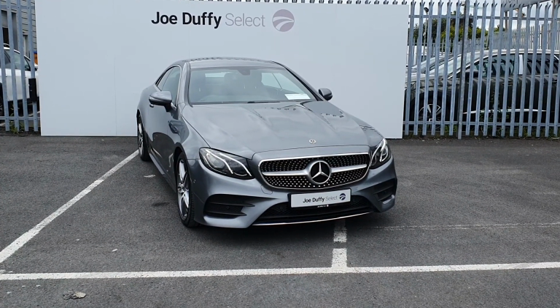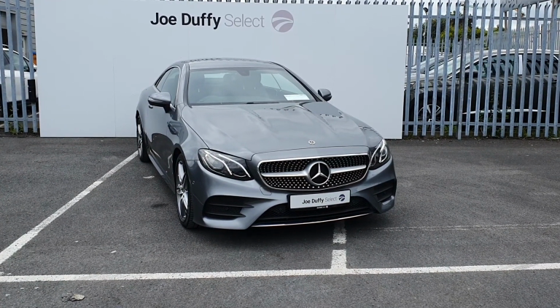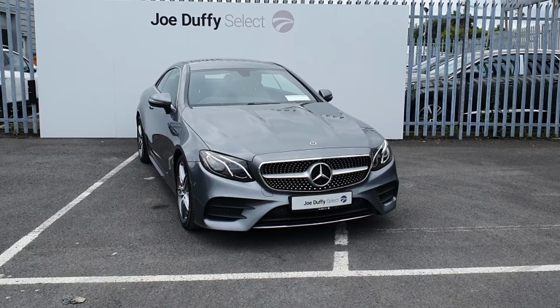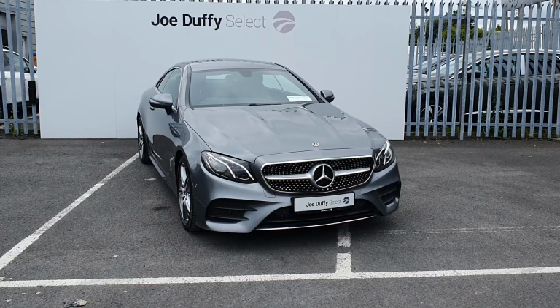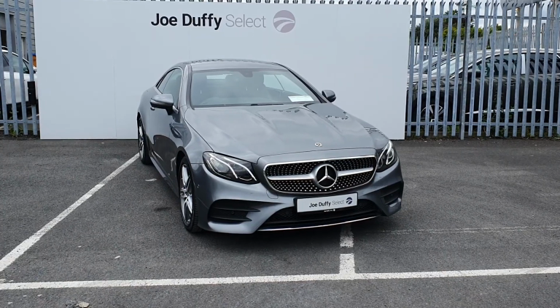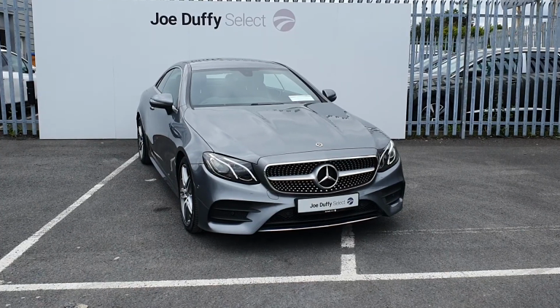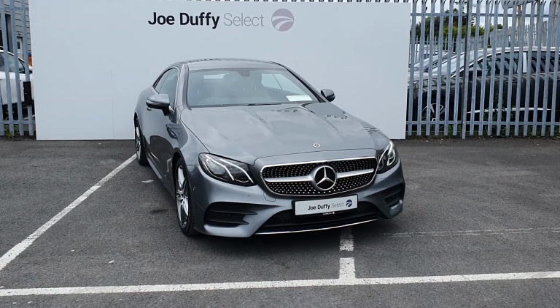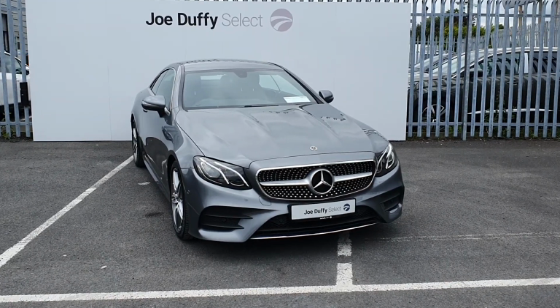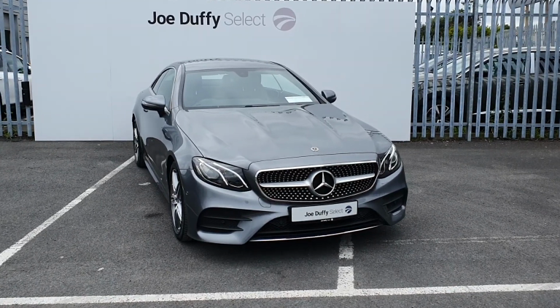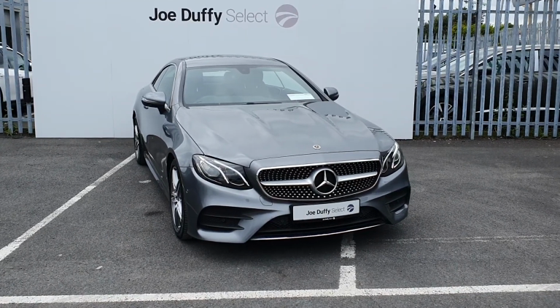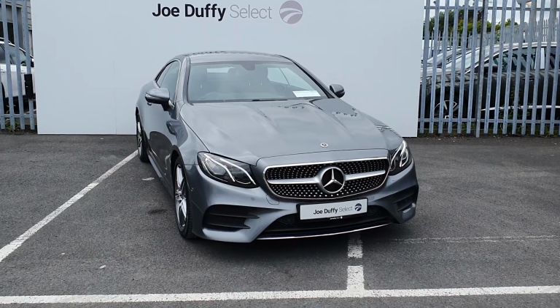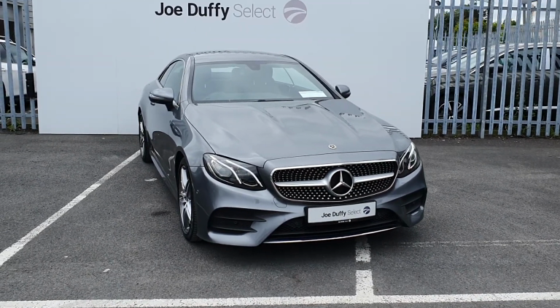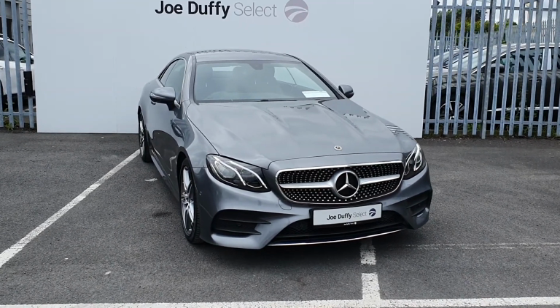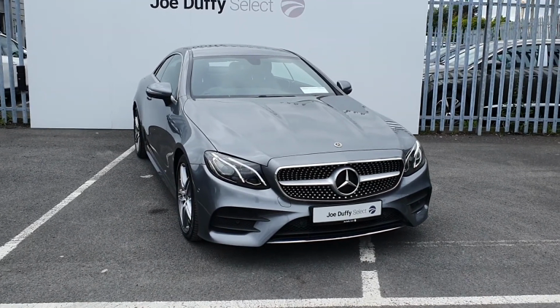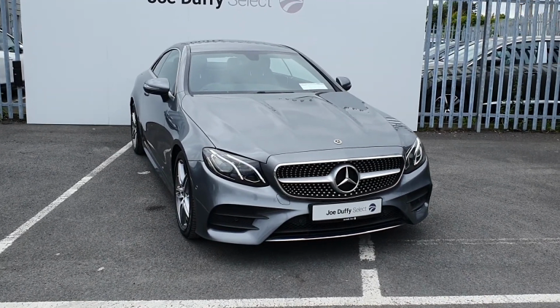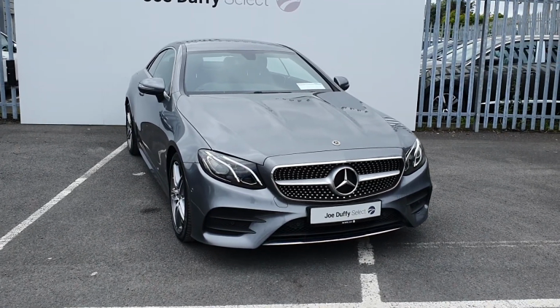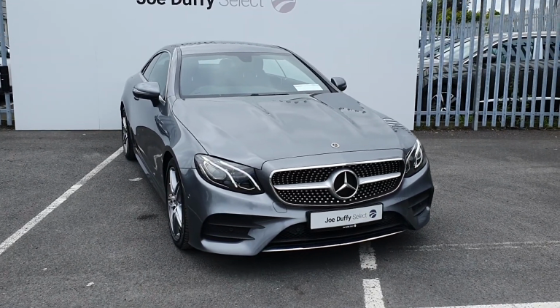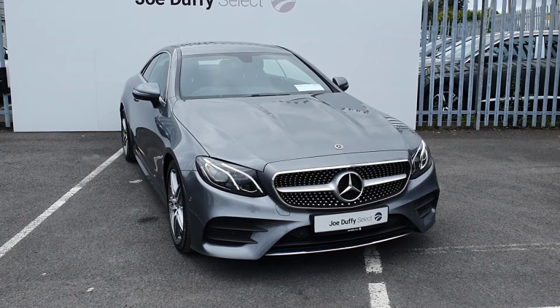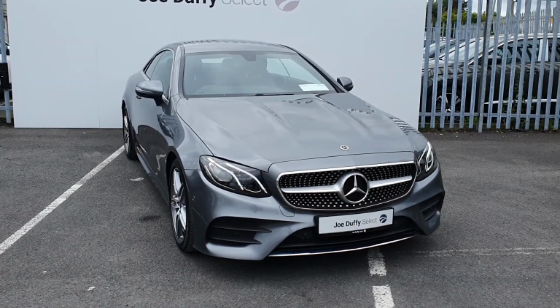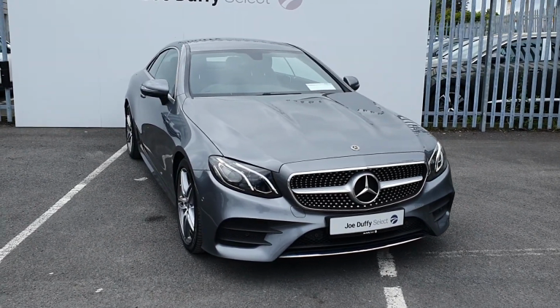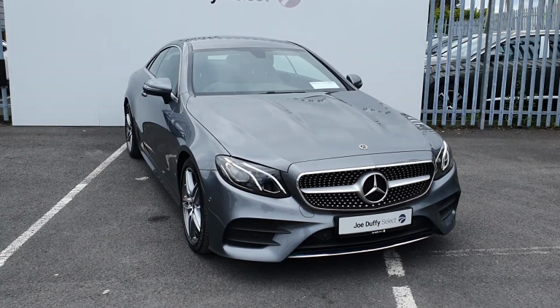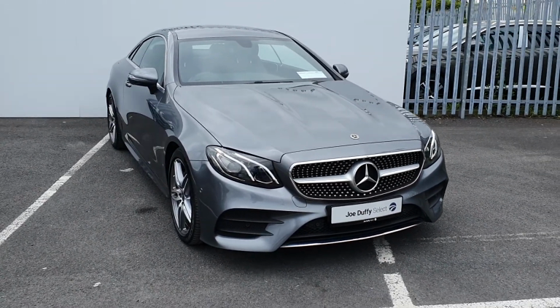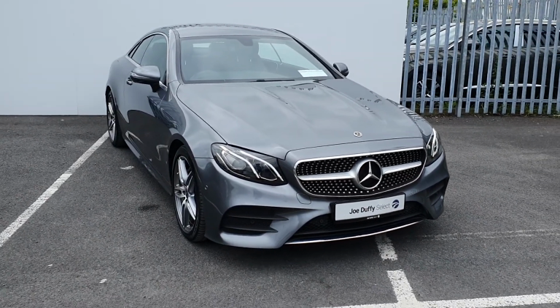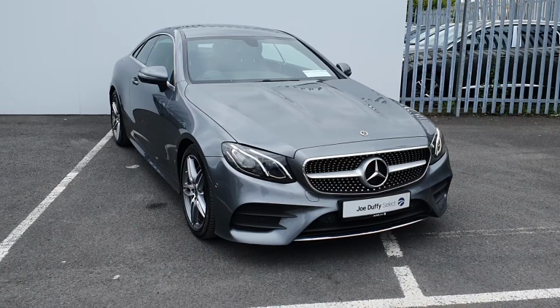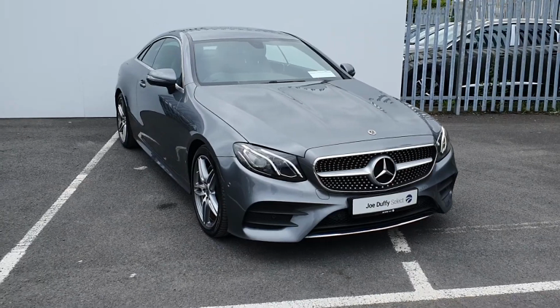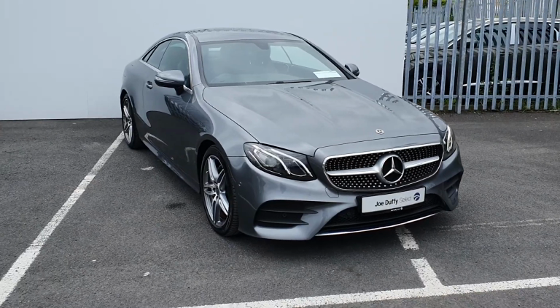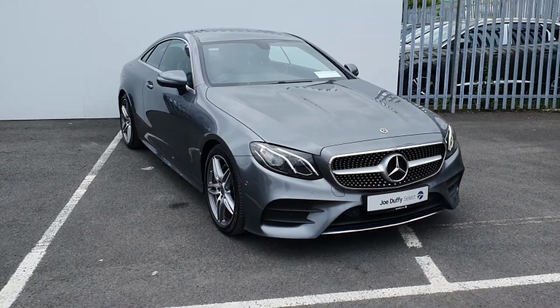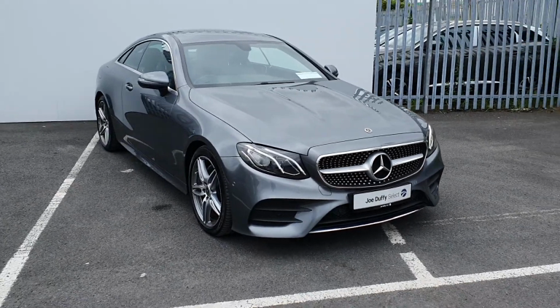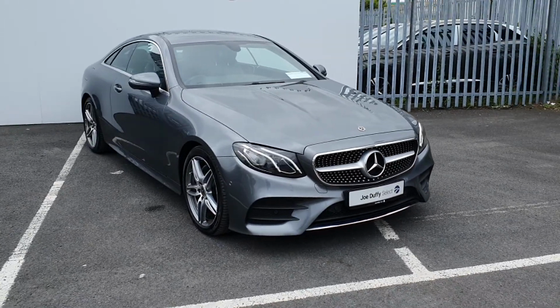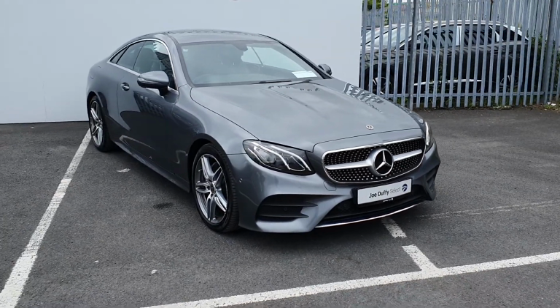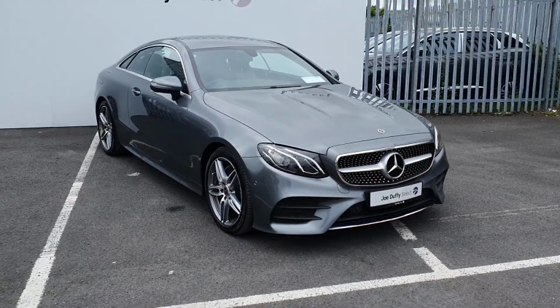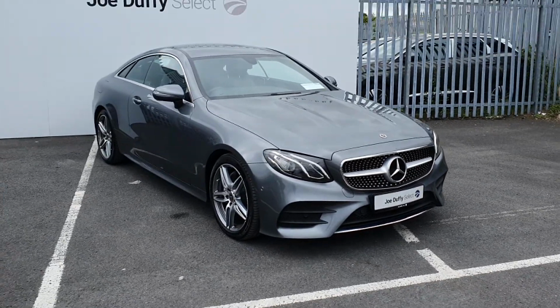This E-Class is an AMG line, finished off in grey. It has LED daytime running lights, 19 inch alloy wheels, and front and back parking sensors.